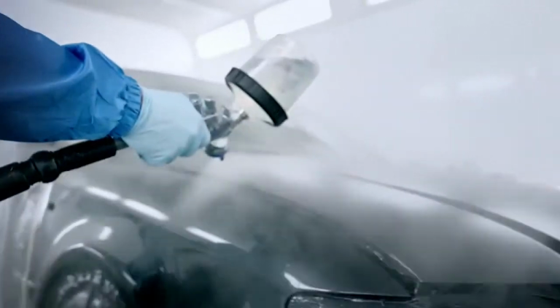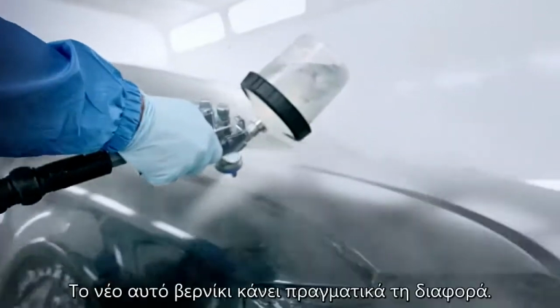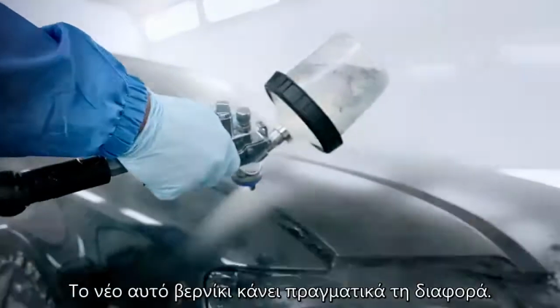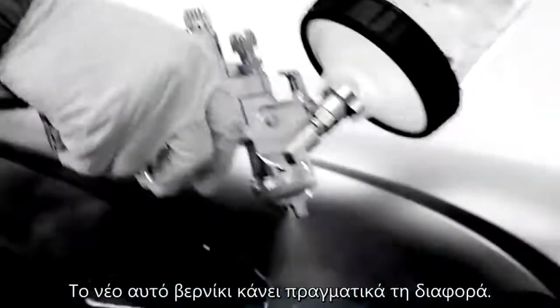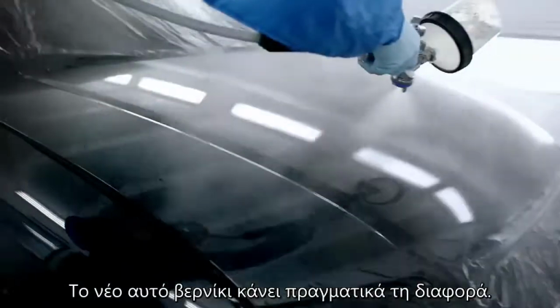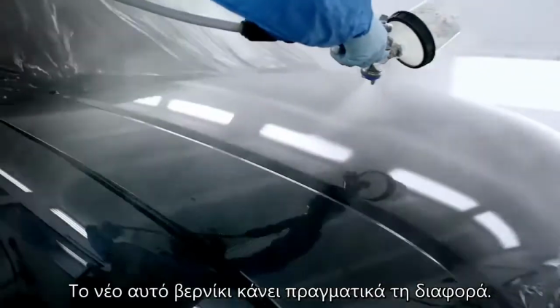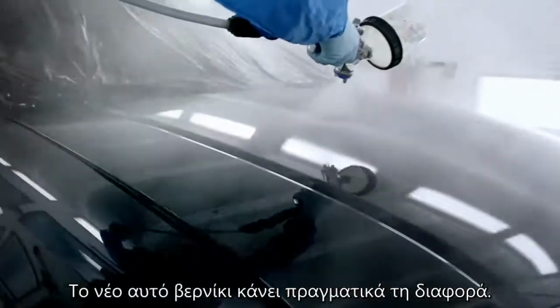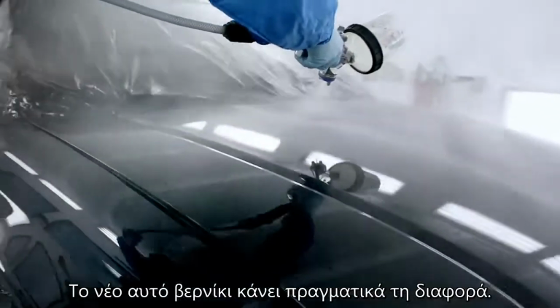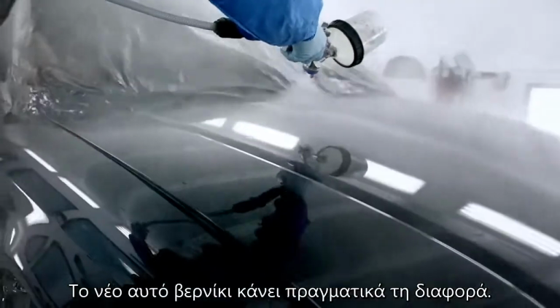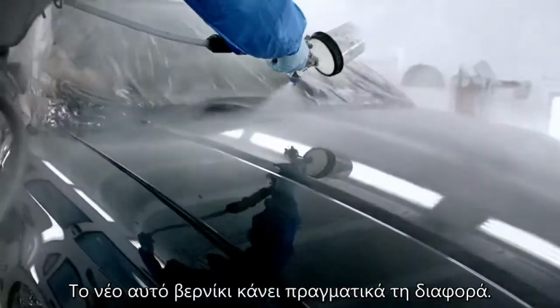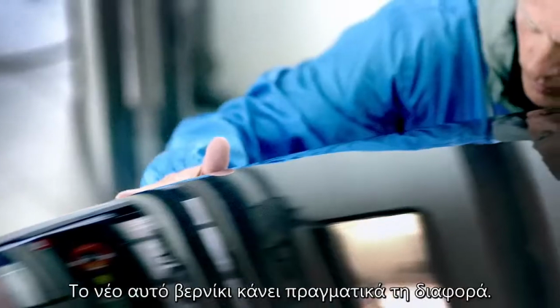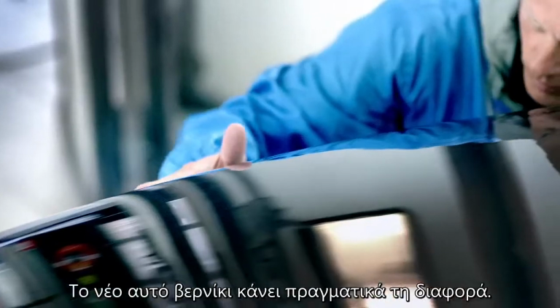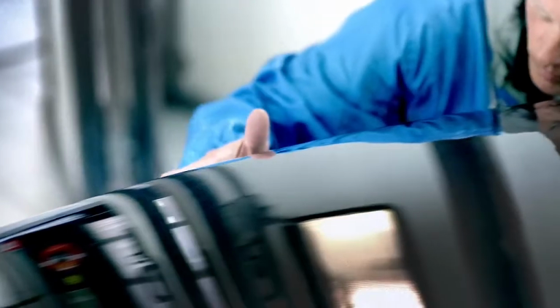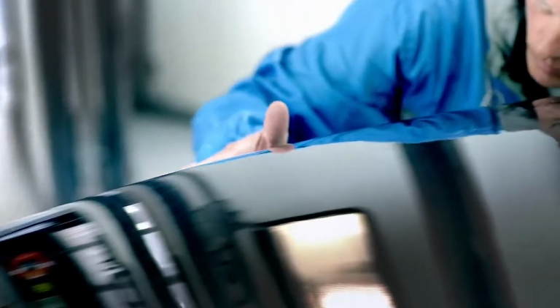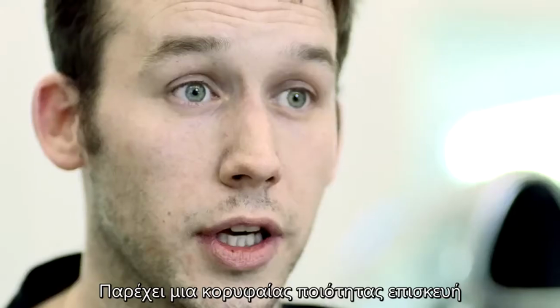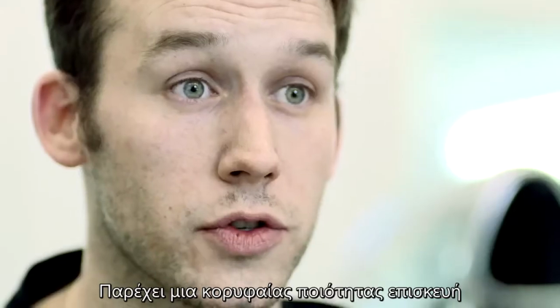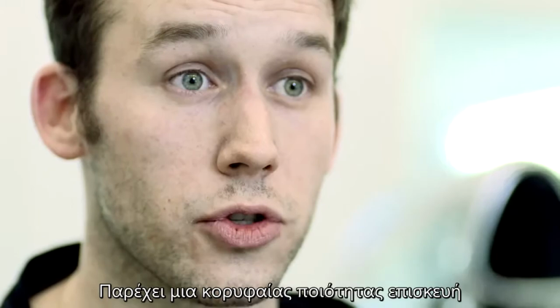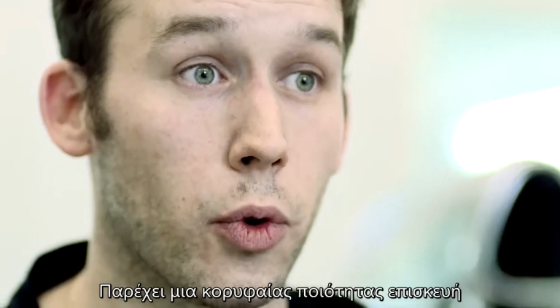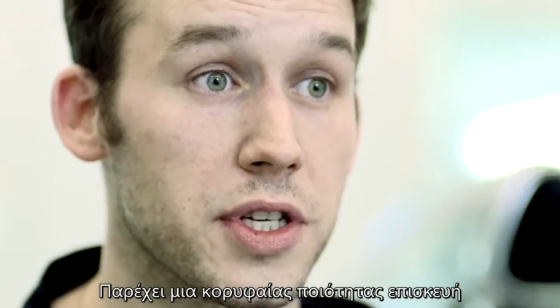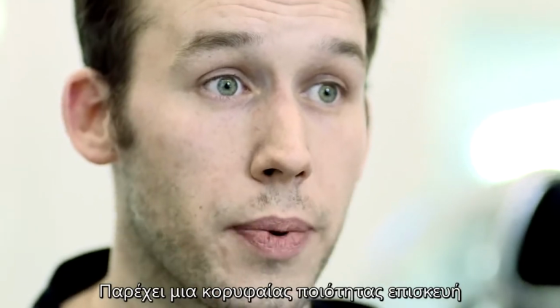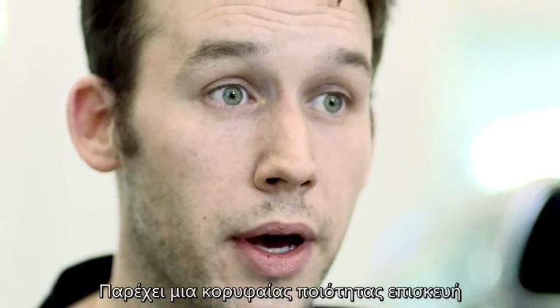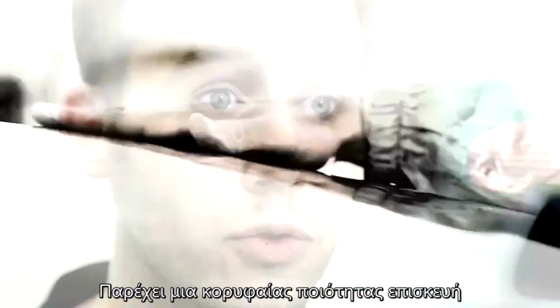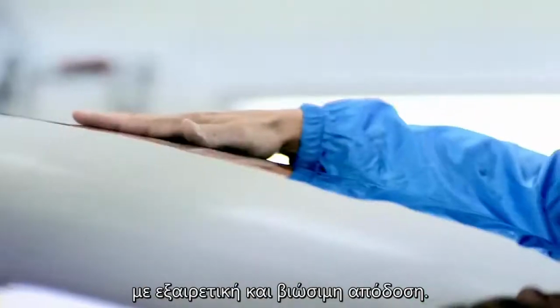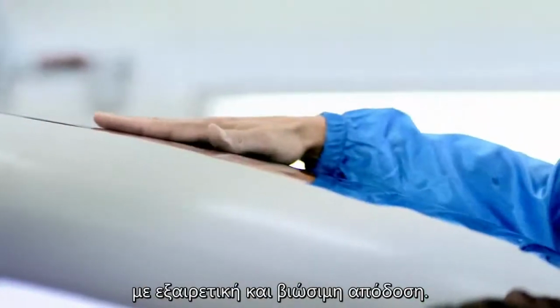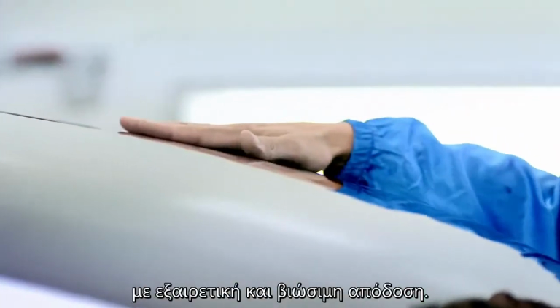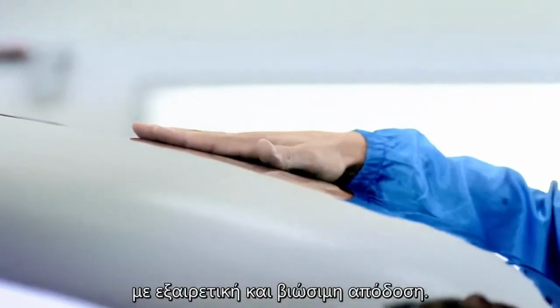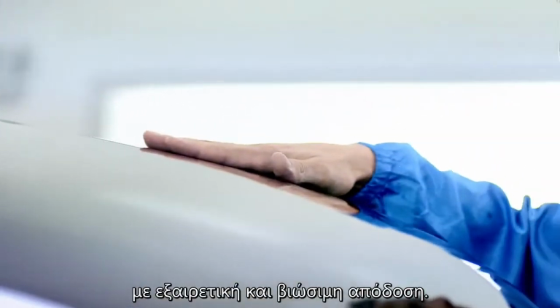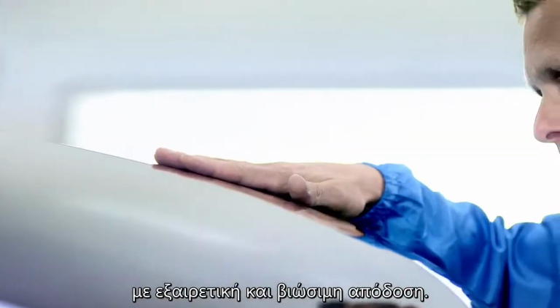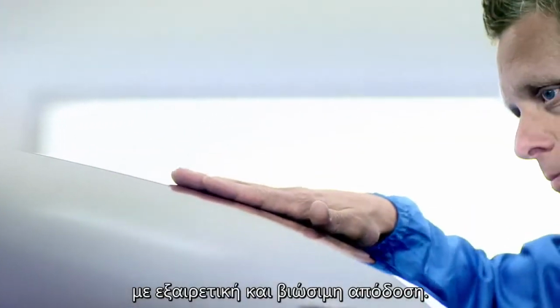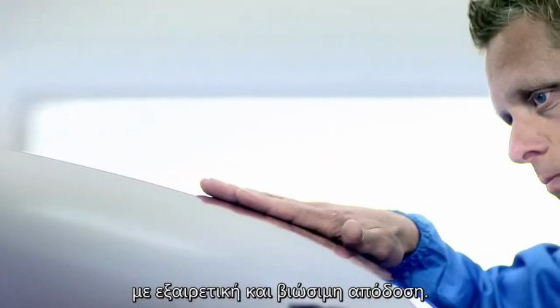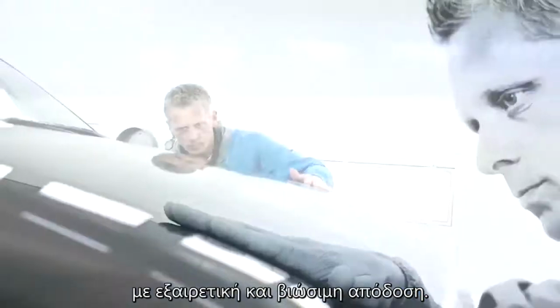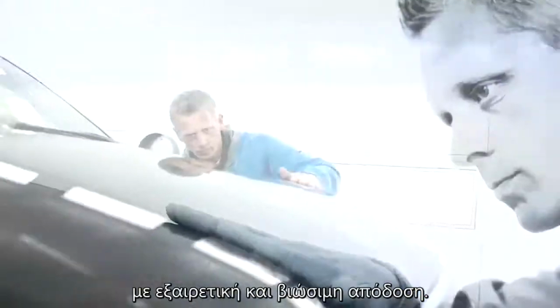This new clear coat really makes a difference. It gives you a top quality repair and also delivers a sound sustainable performance.